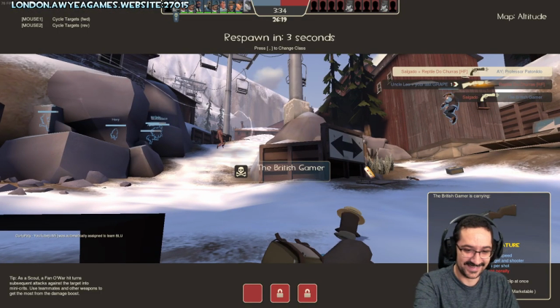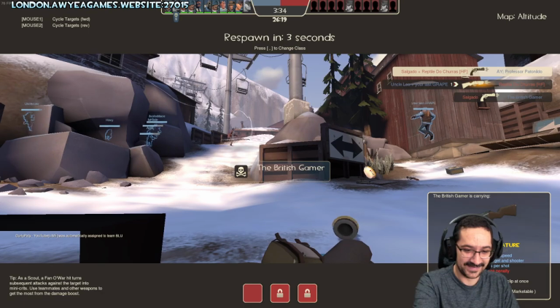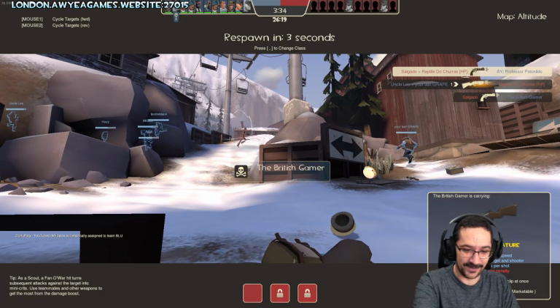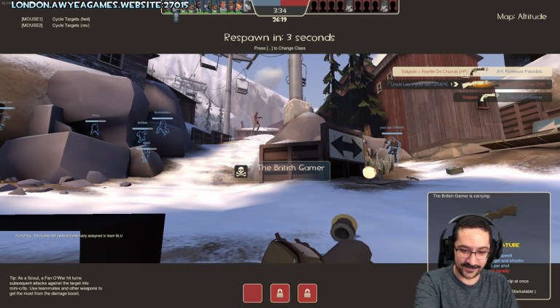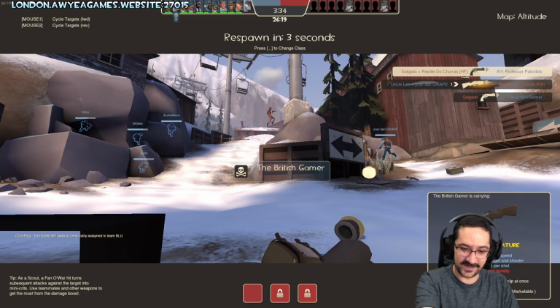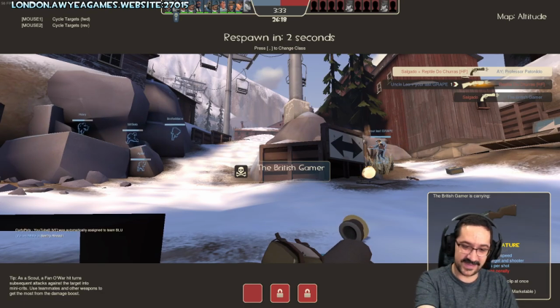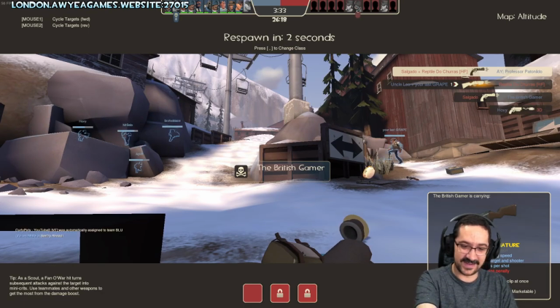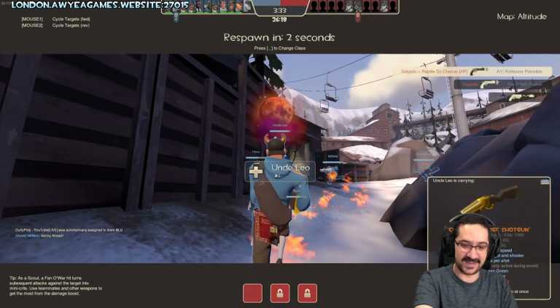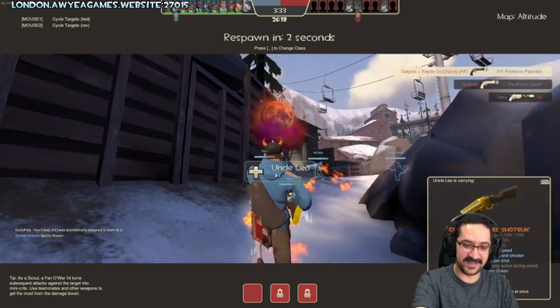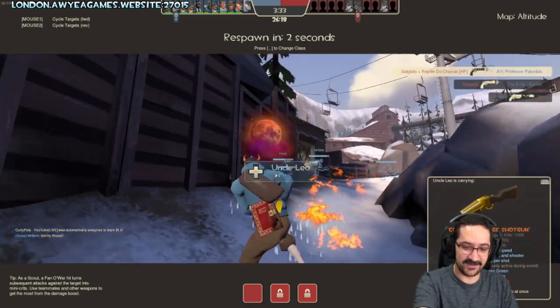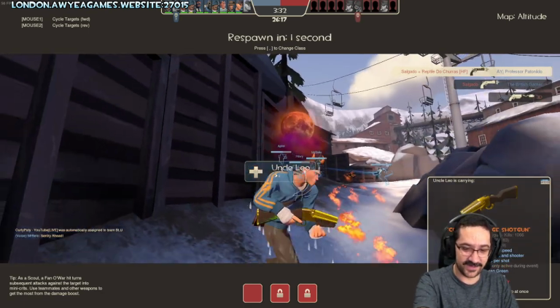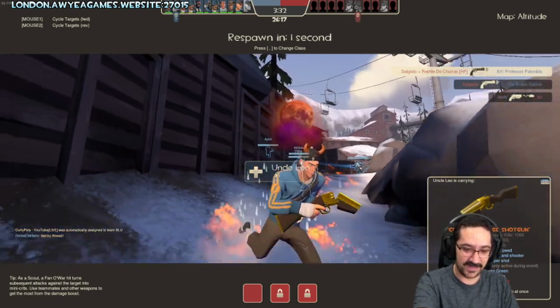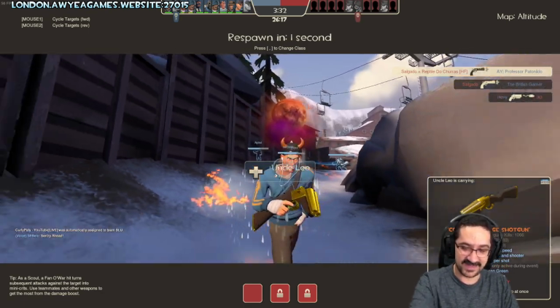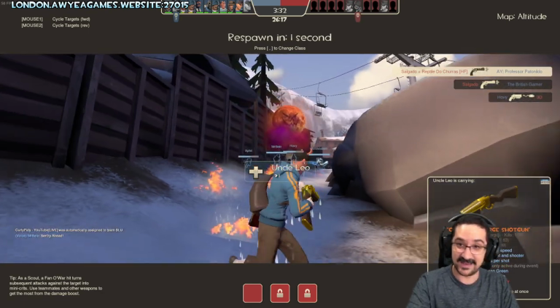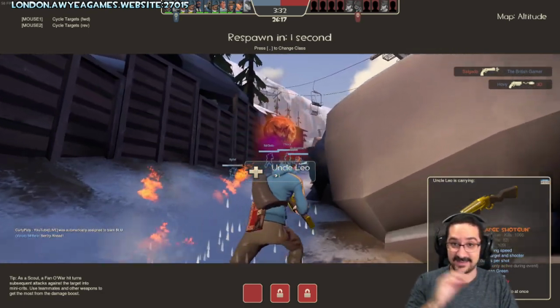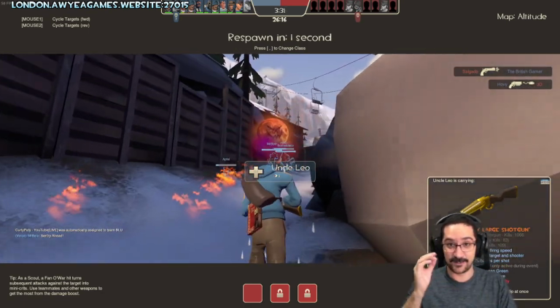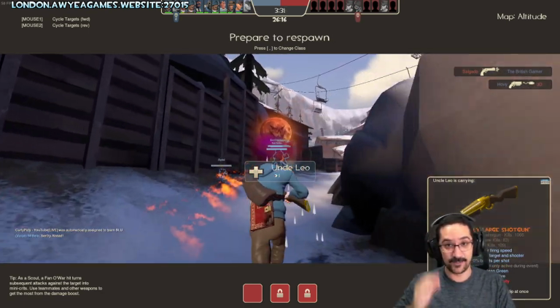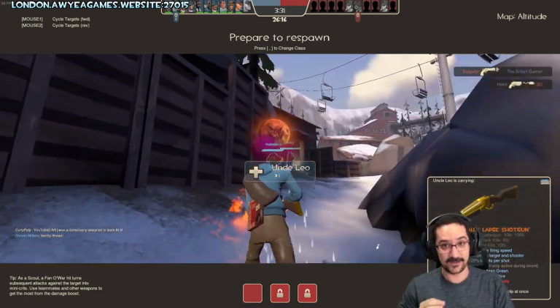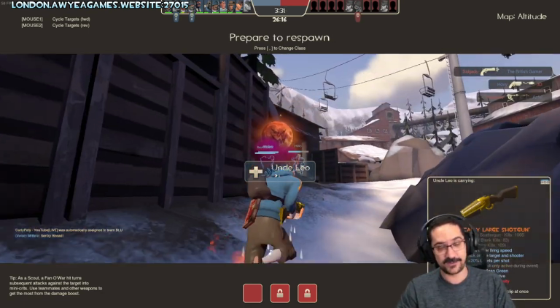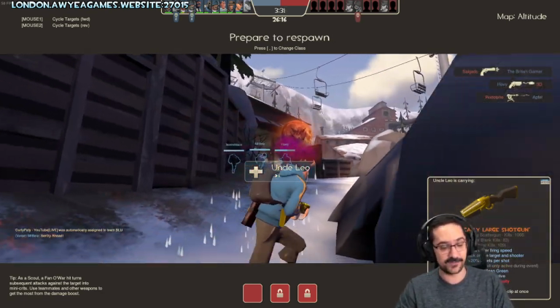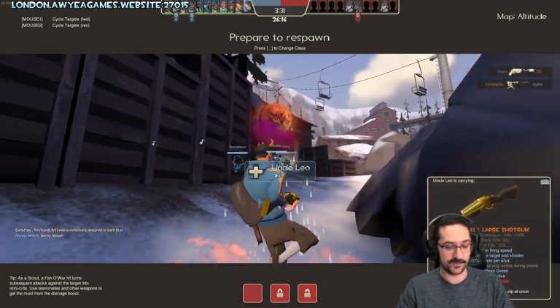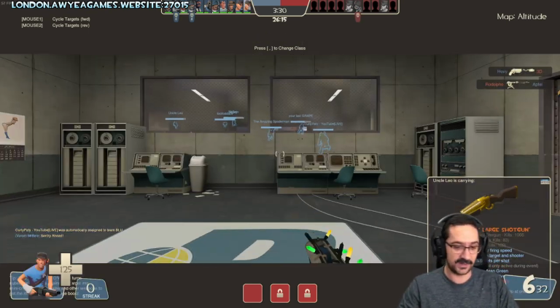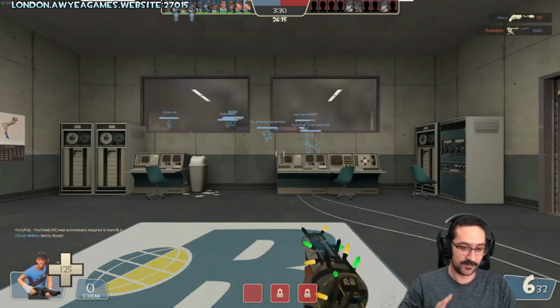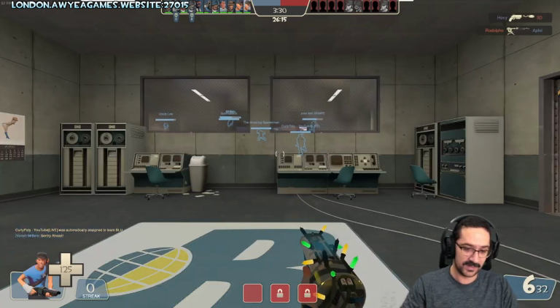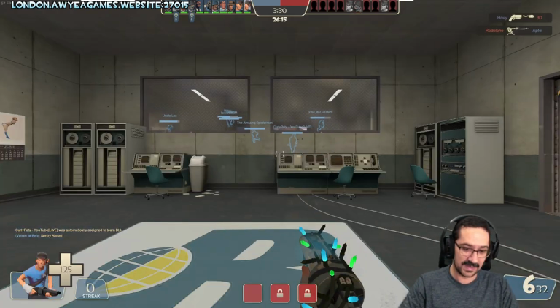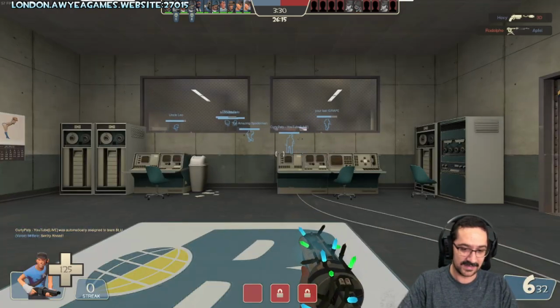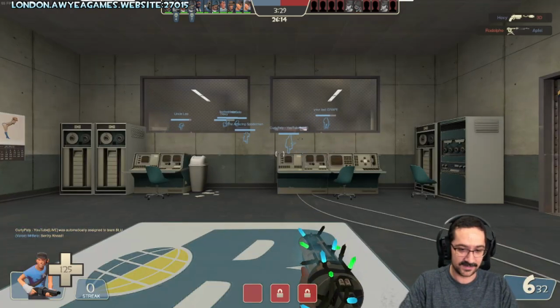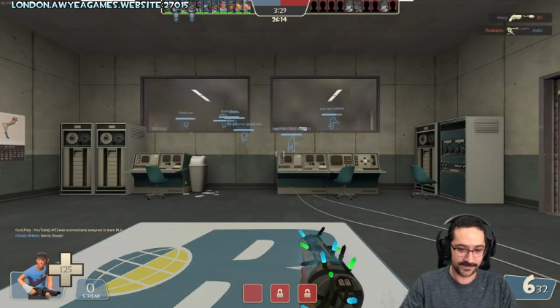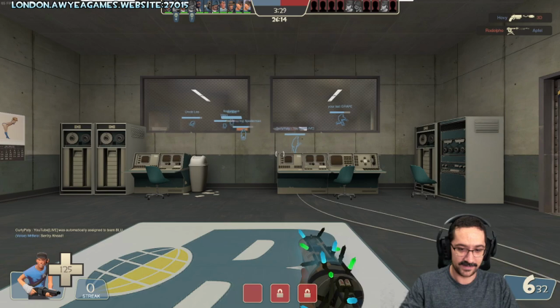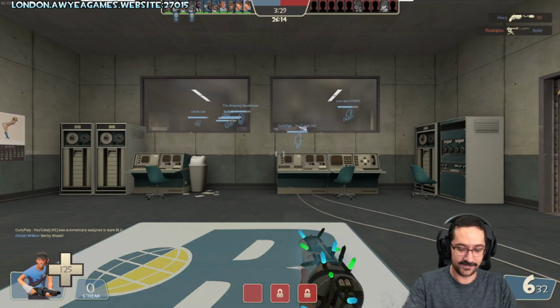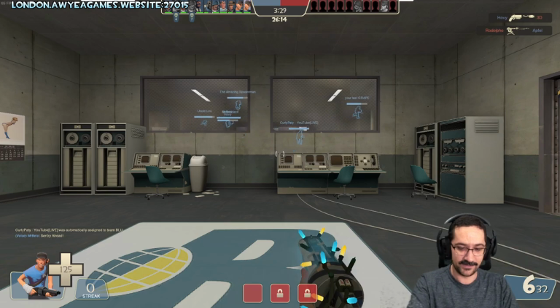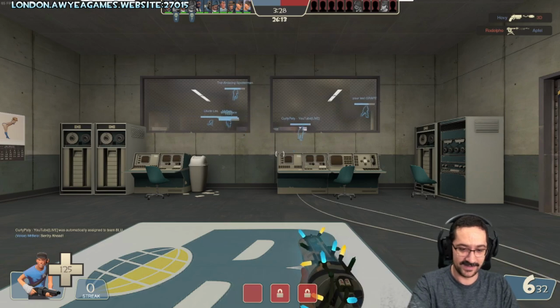Faye is saying that Kdenlive is amazing. Yeah, it is a great piece of software, I really like it.